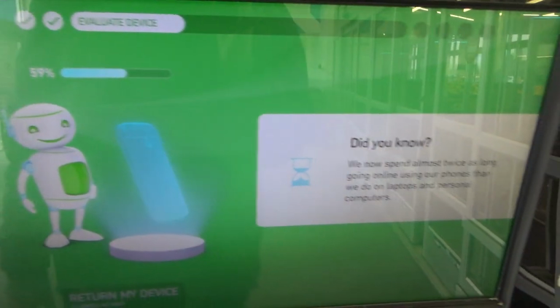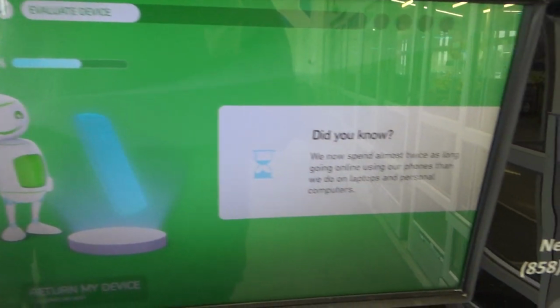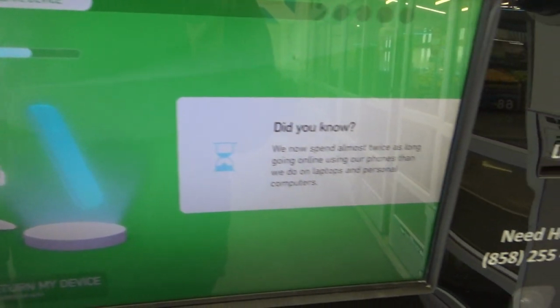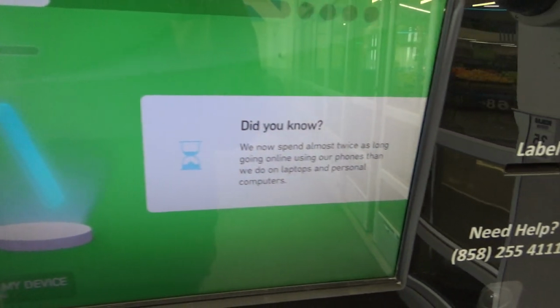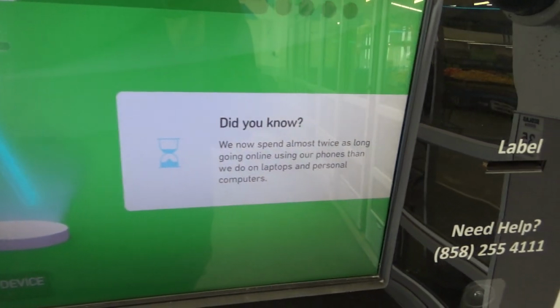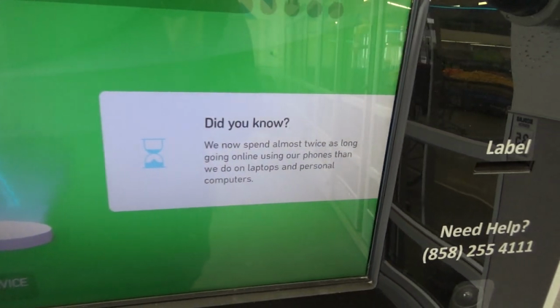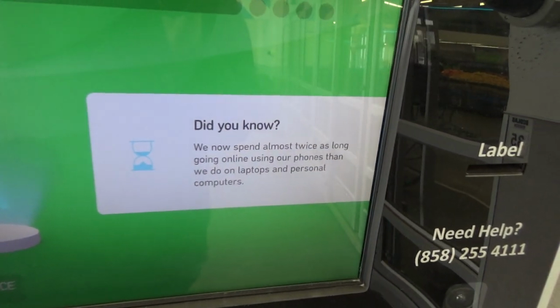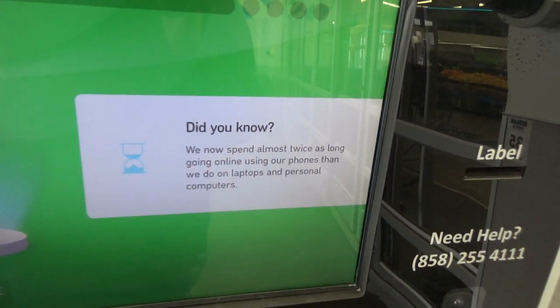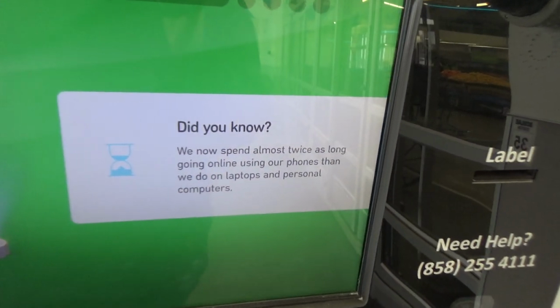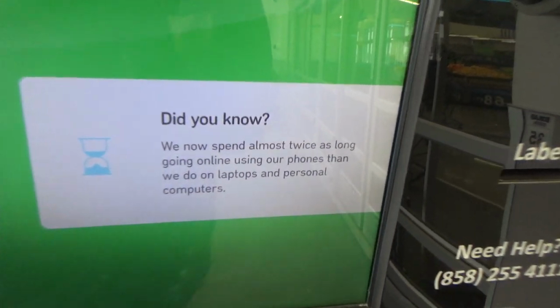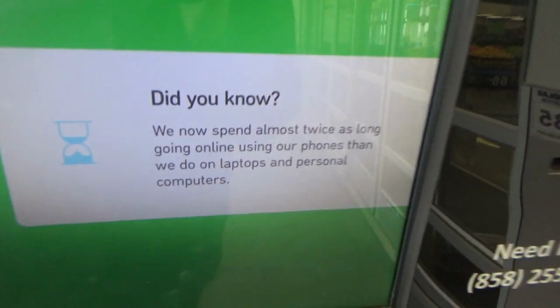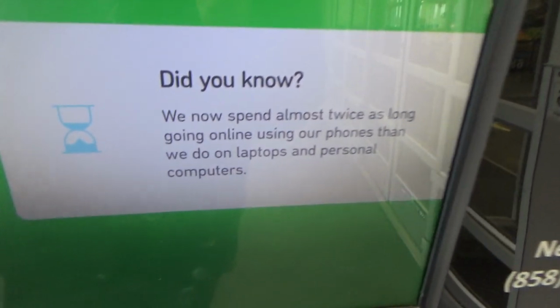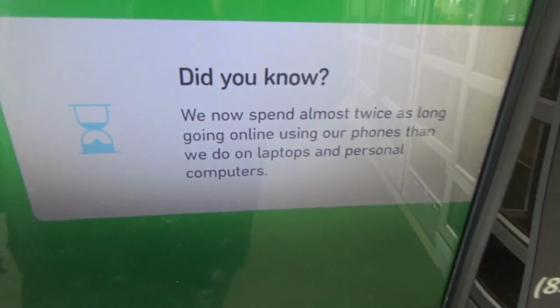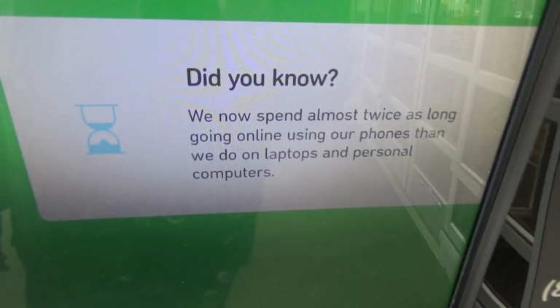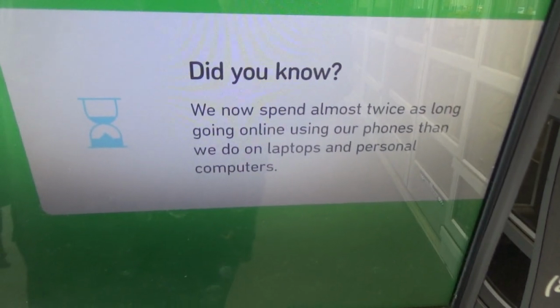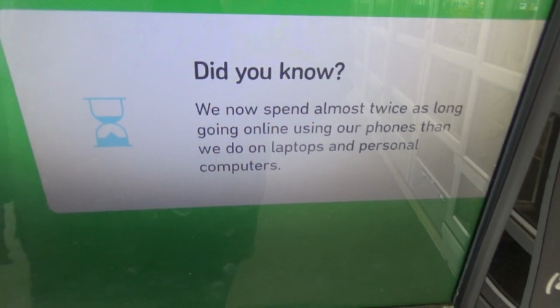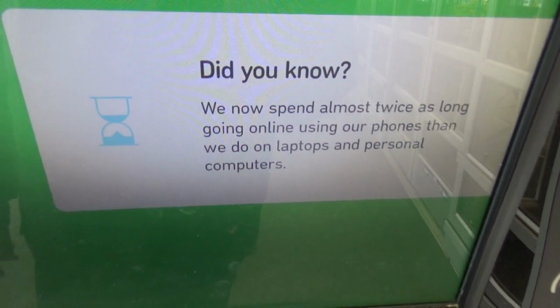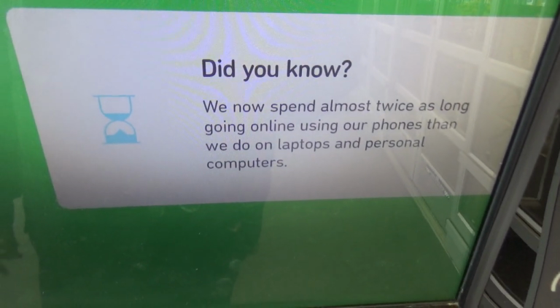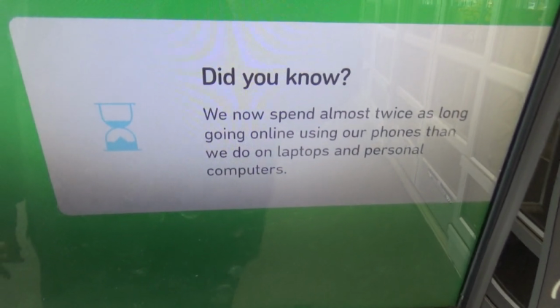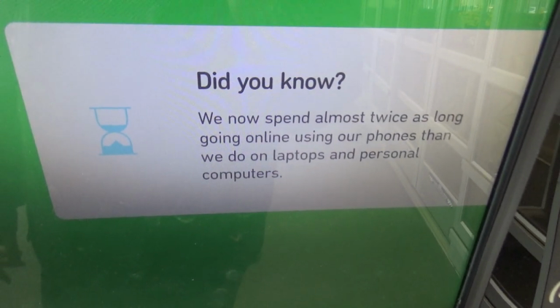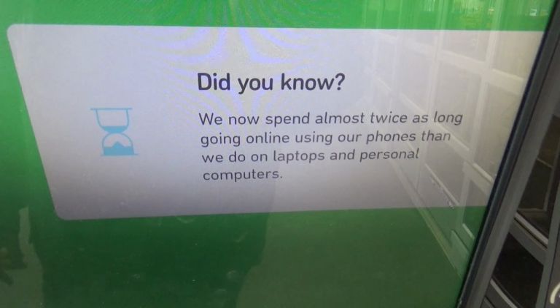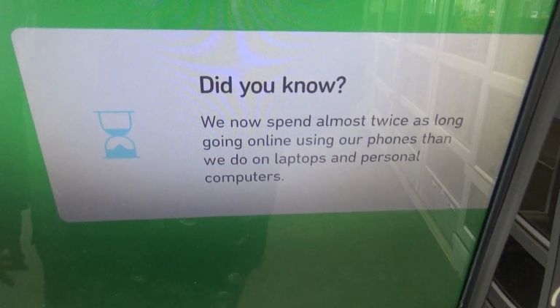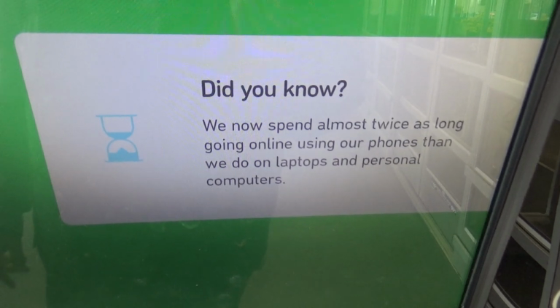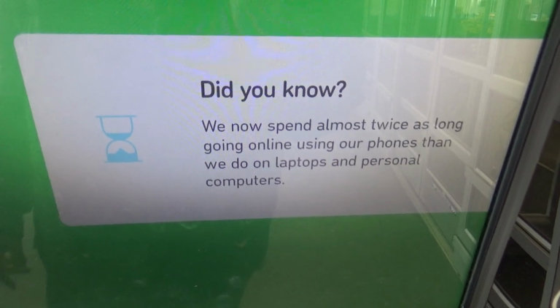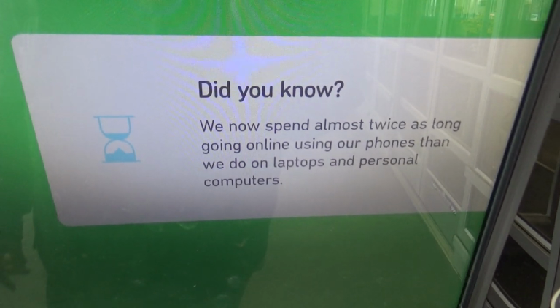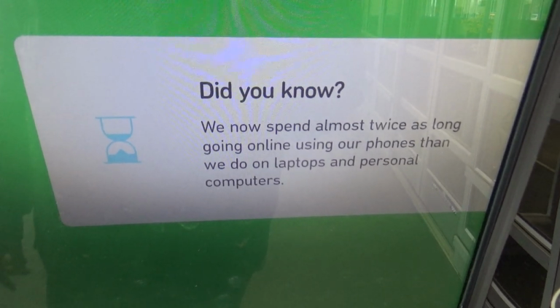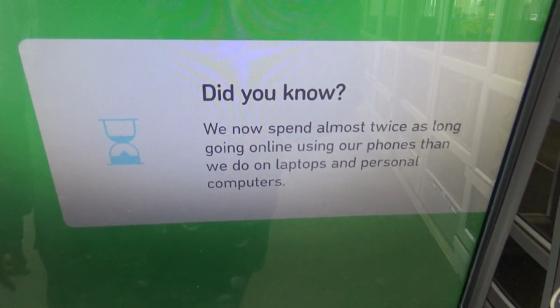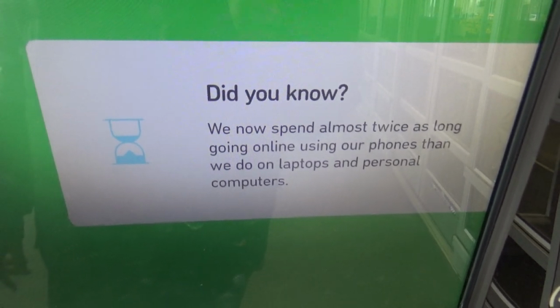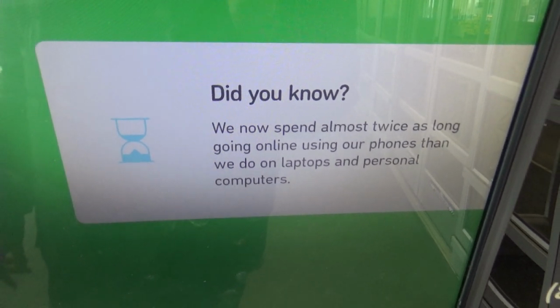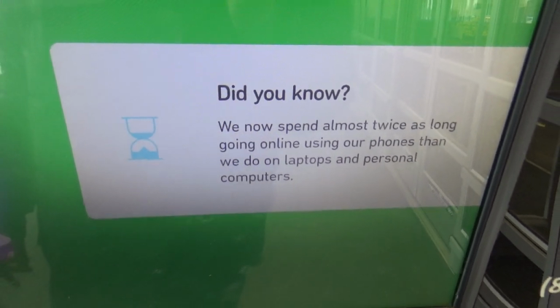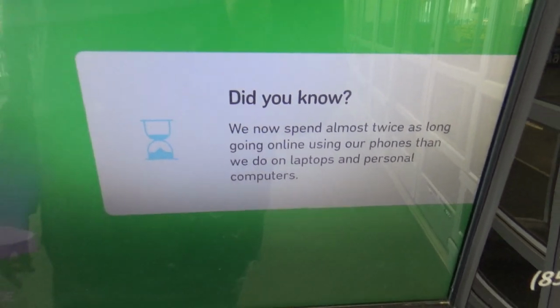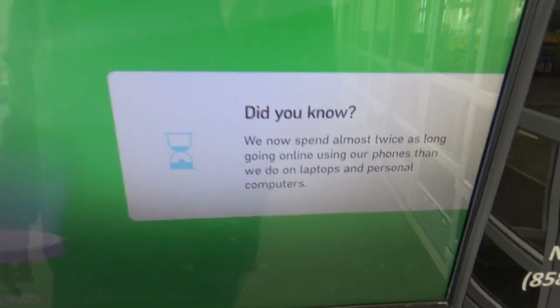We've now spent almost twice as long going online using our phones than we do on laptops and personal computers.